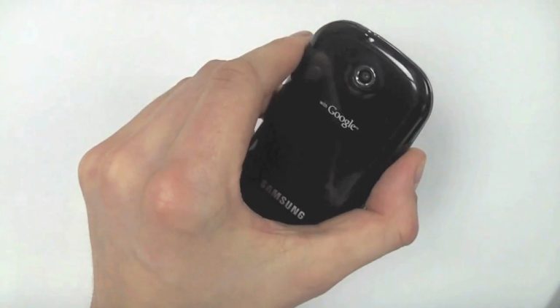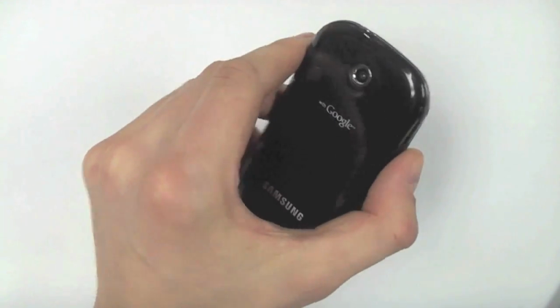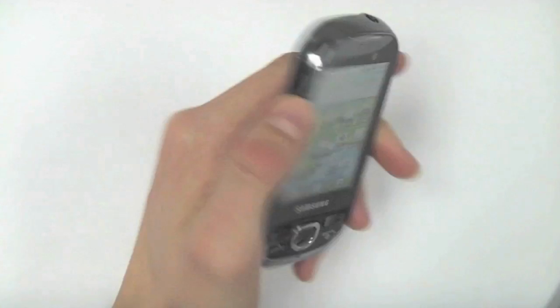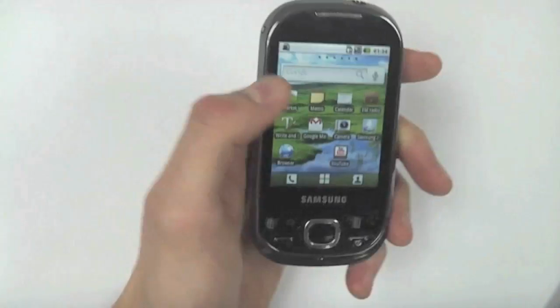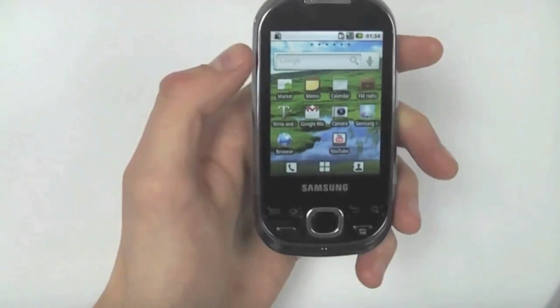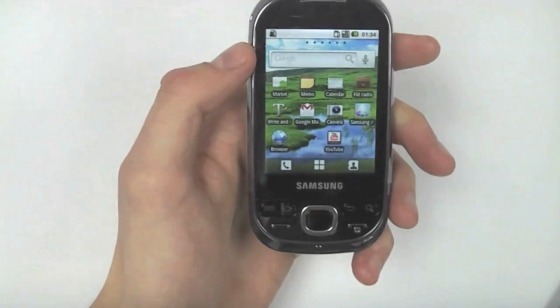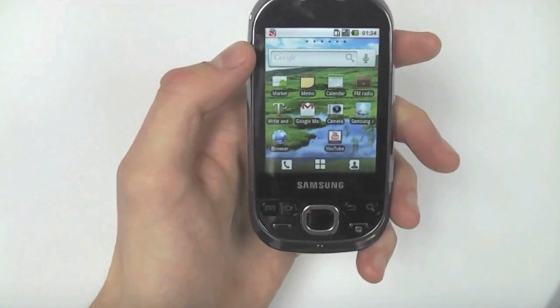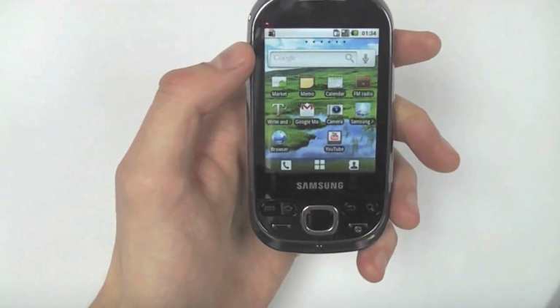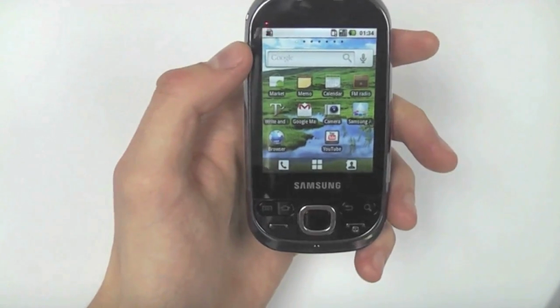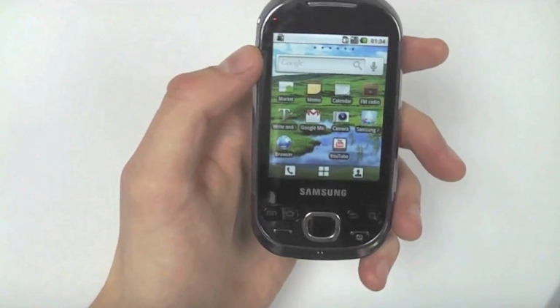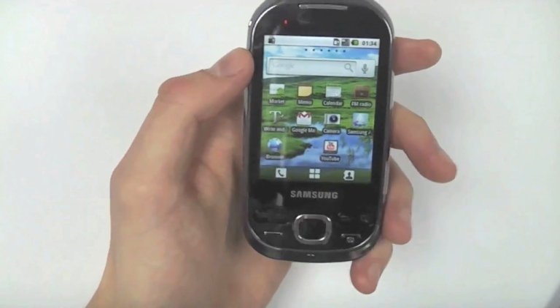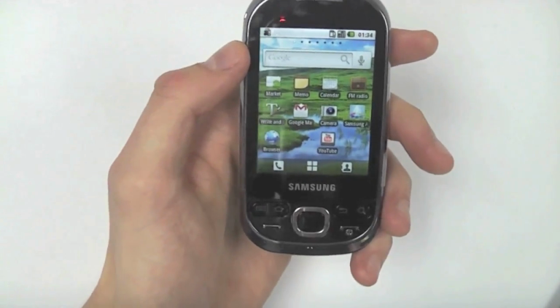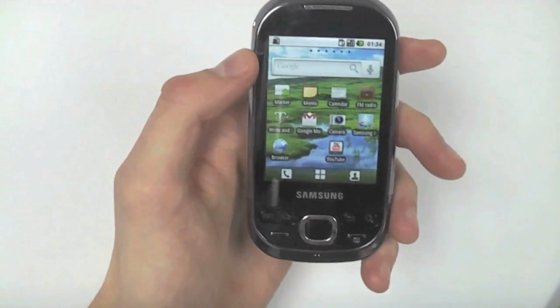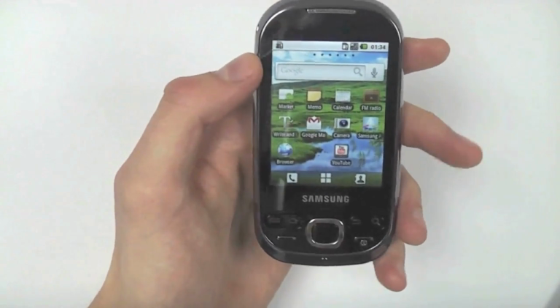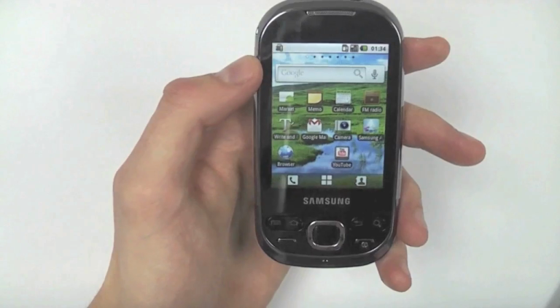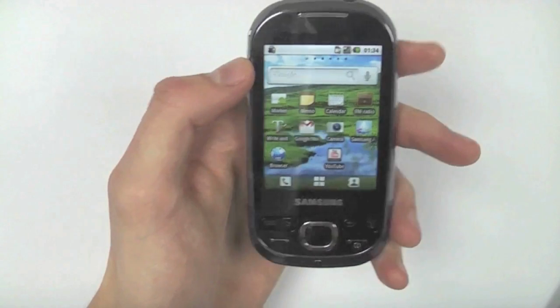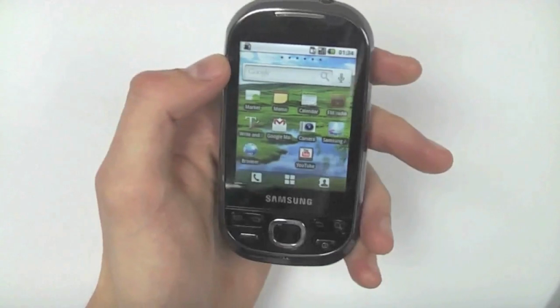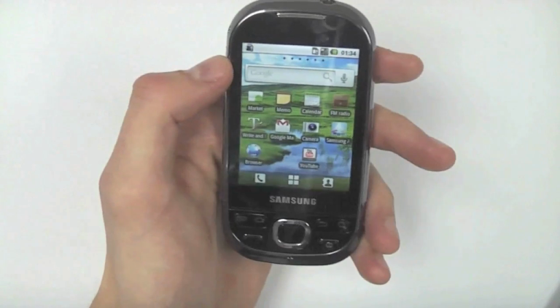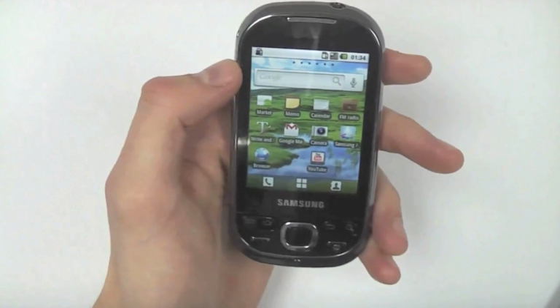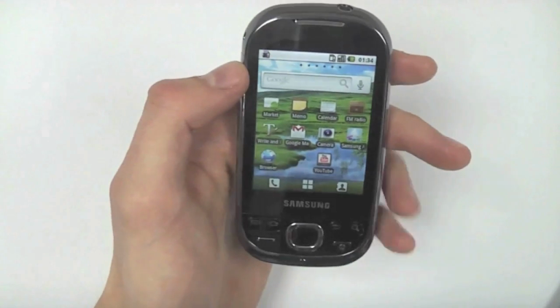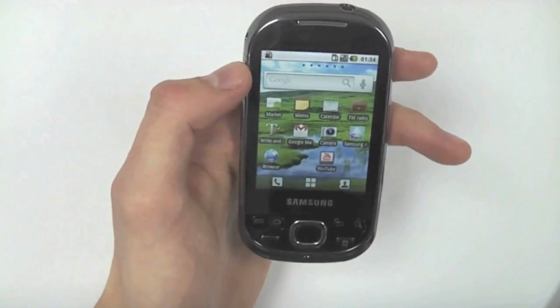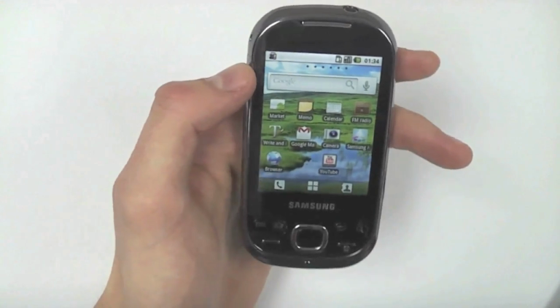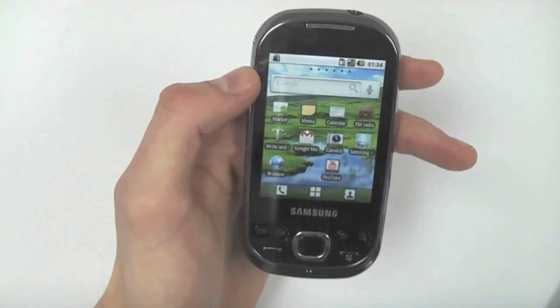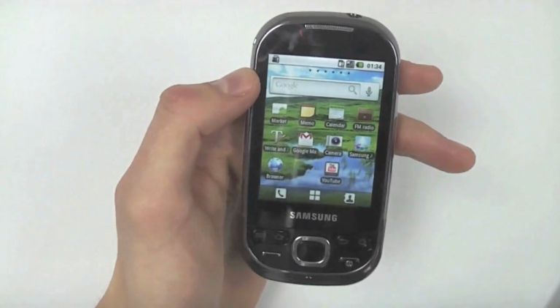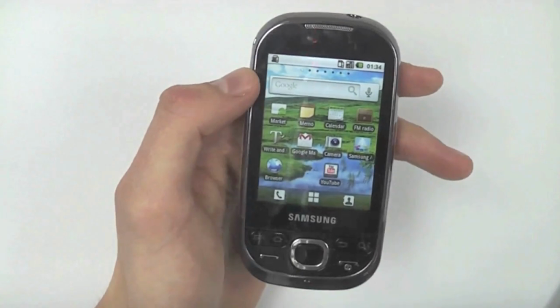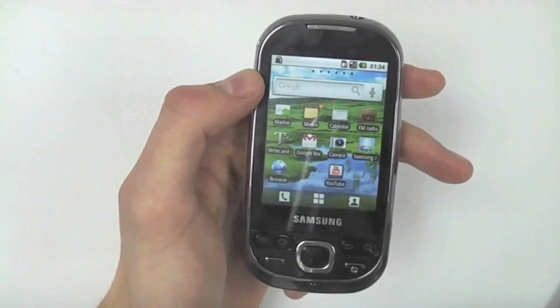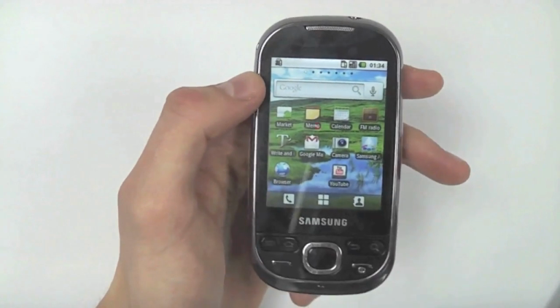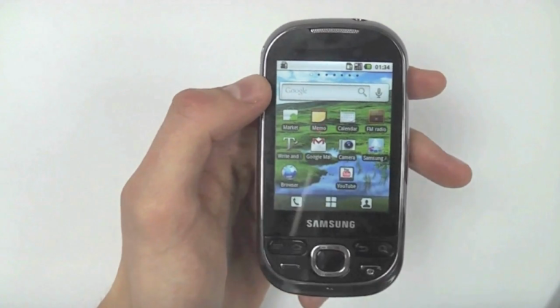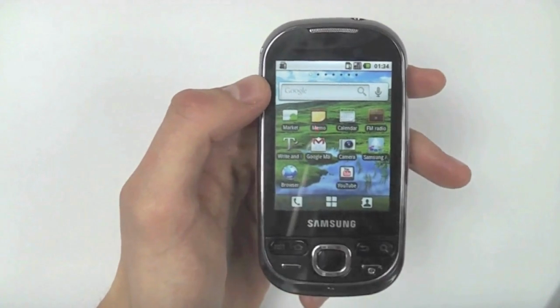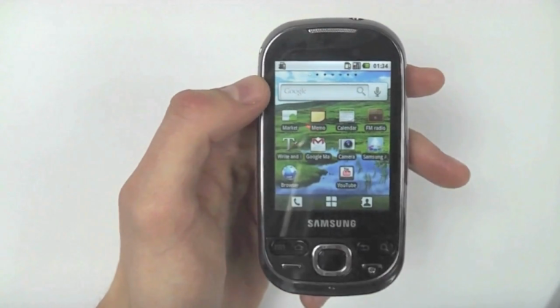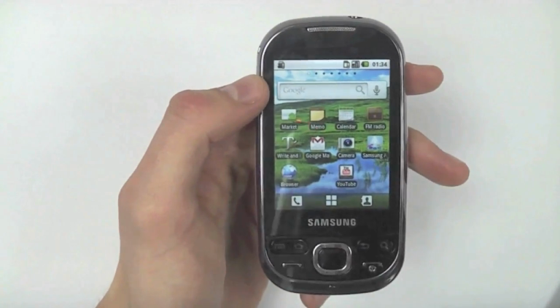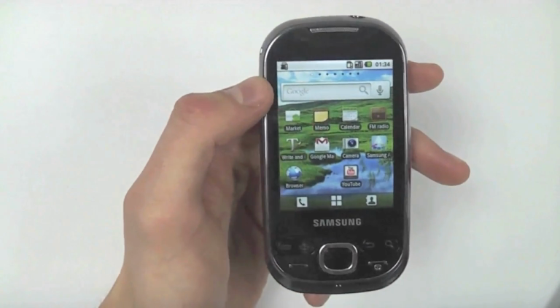The Samsung Galaxy Europa is now available at e2save.com.